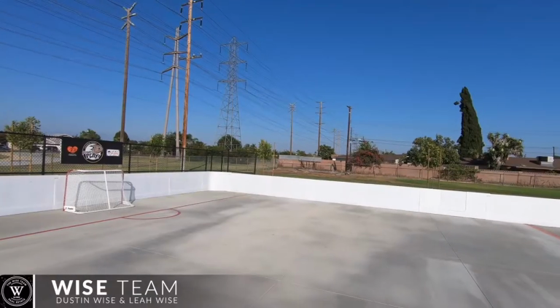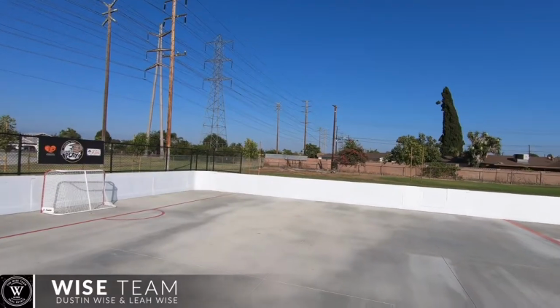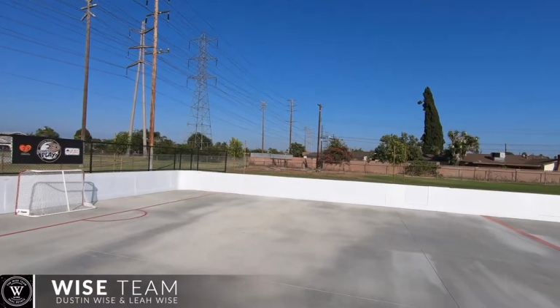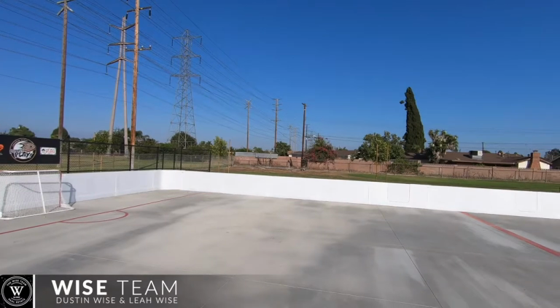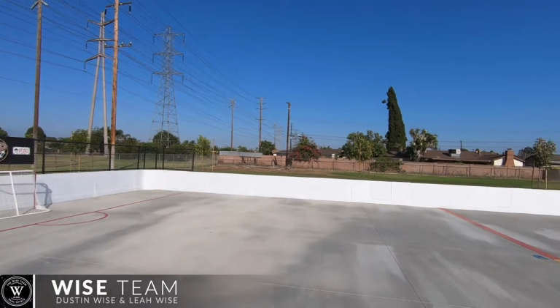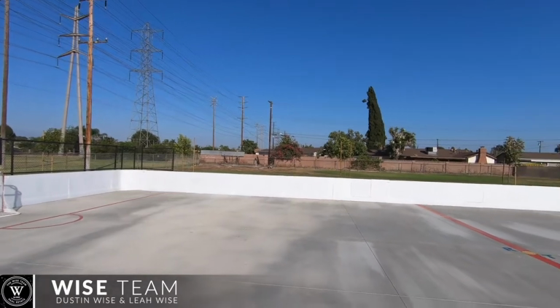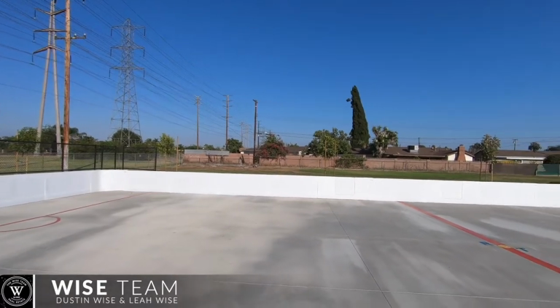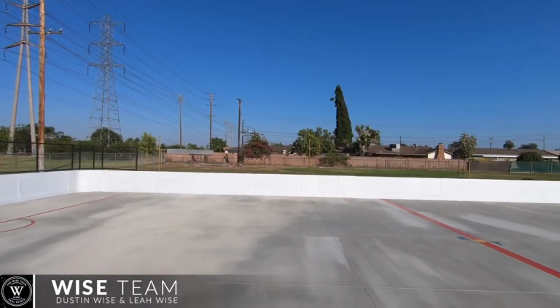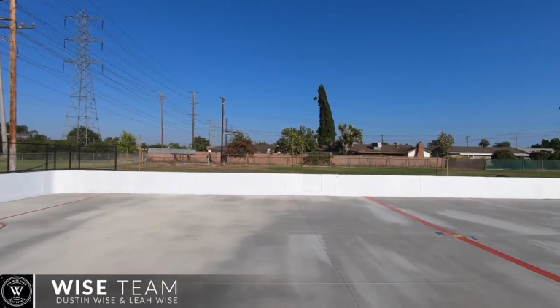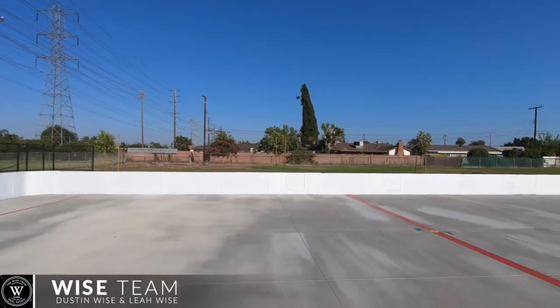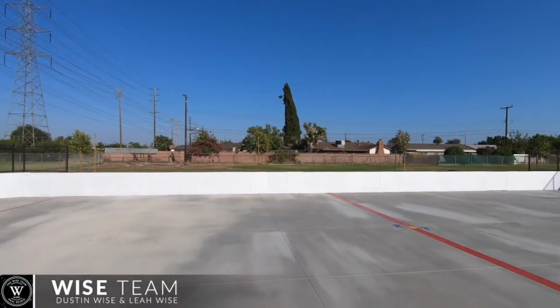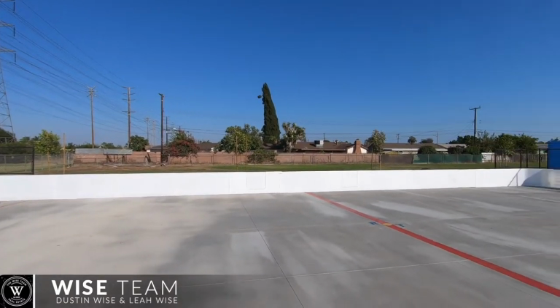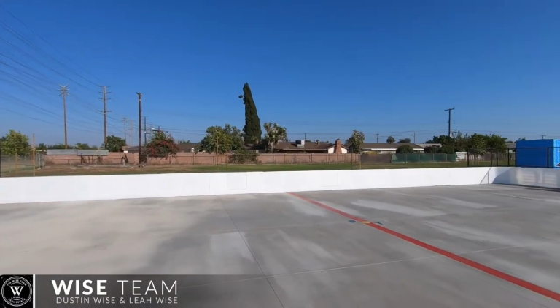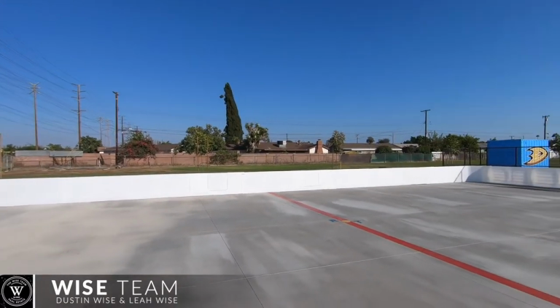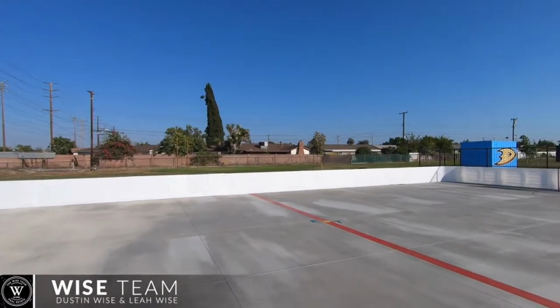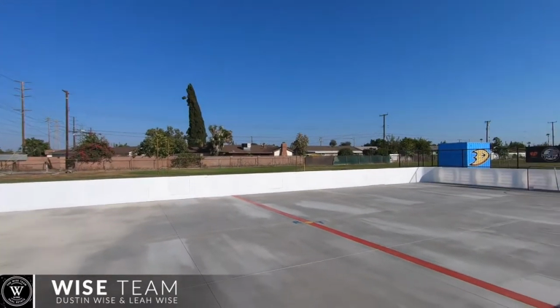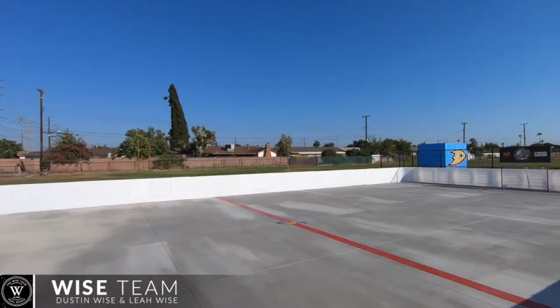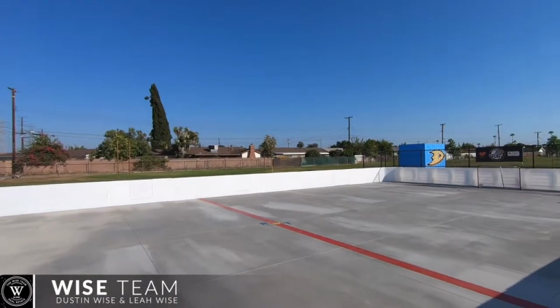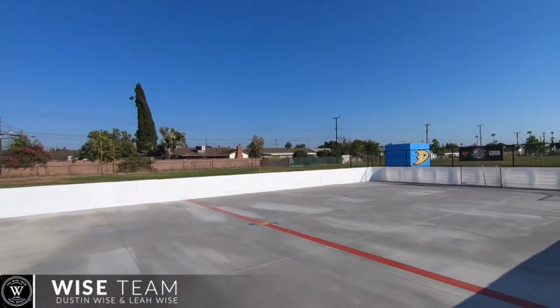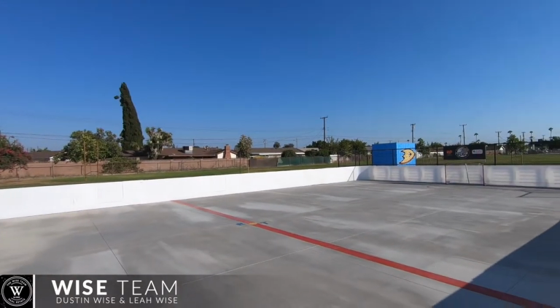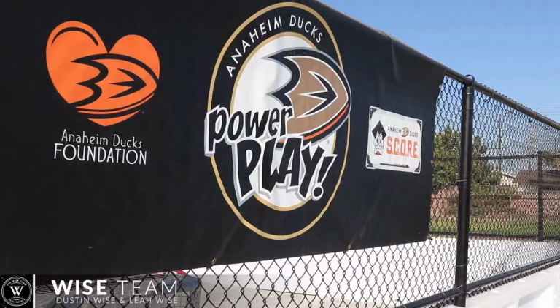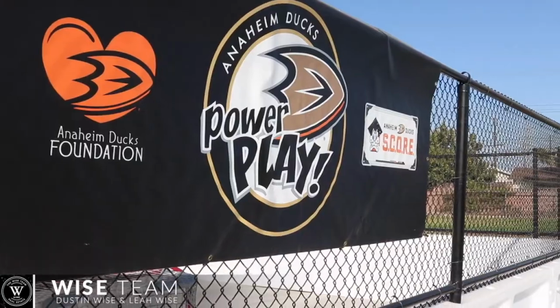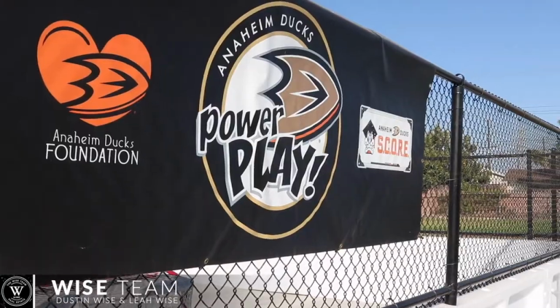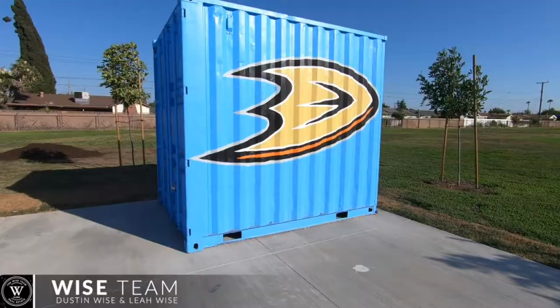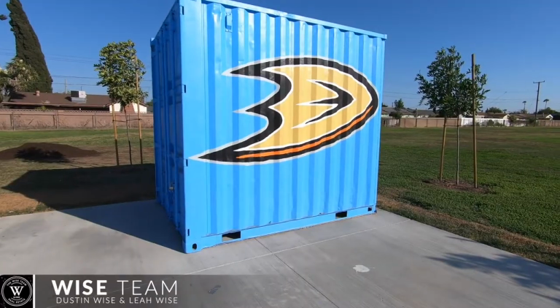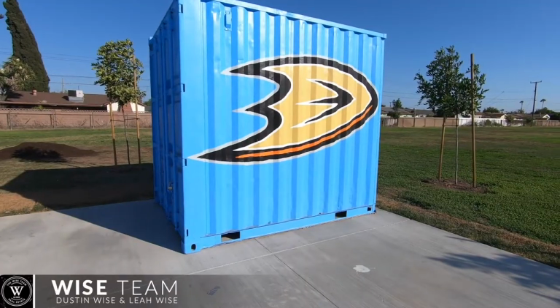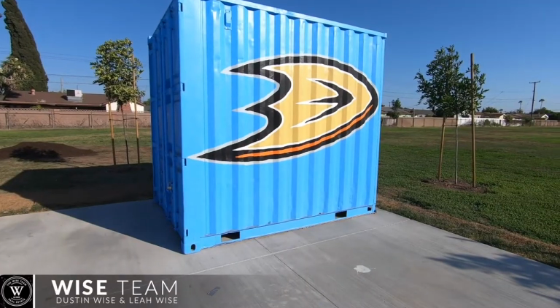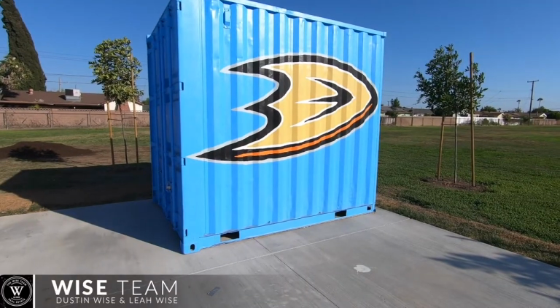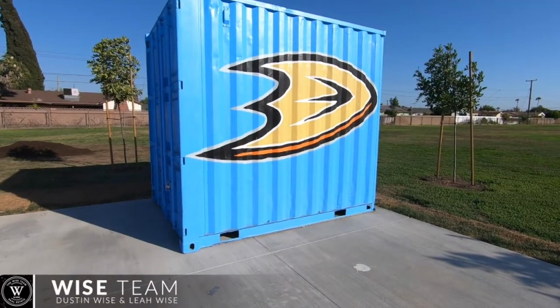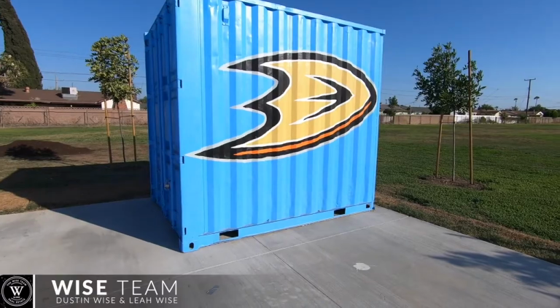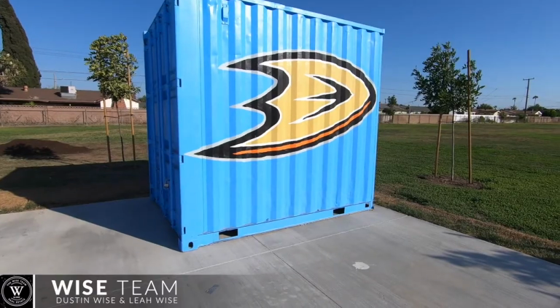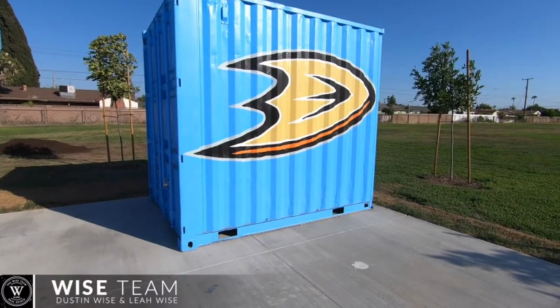One of them being the street hockey rink, just recently donated by the Anaheim Ducks organization. Go Ducks! Super cool thing for the kids.